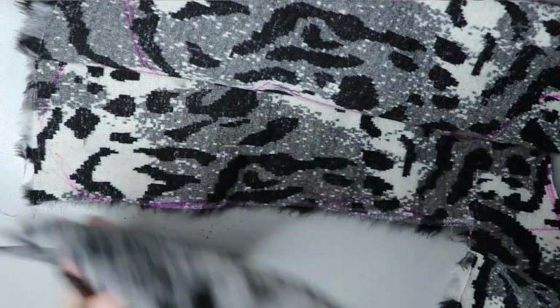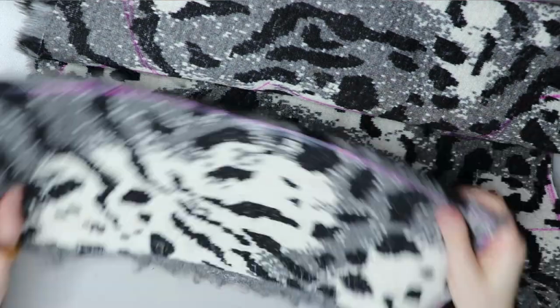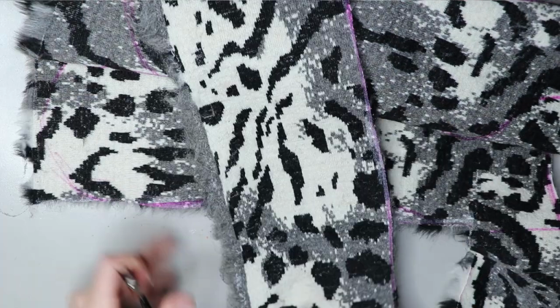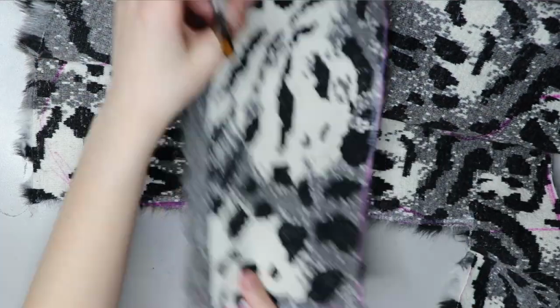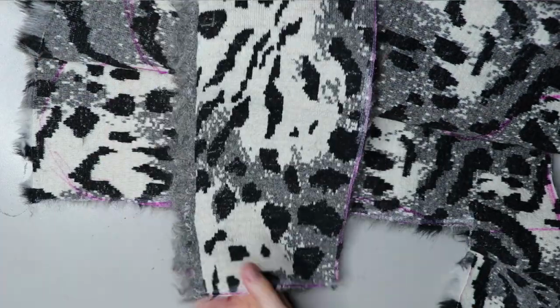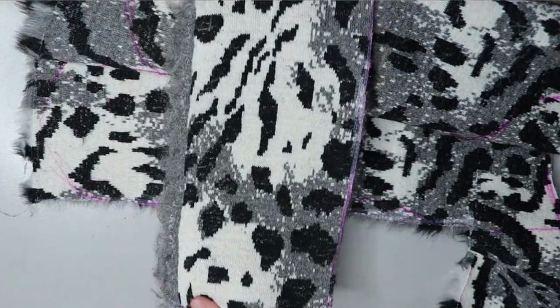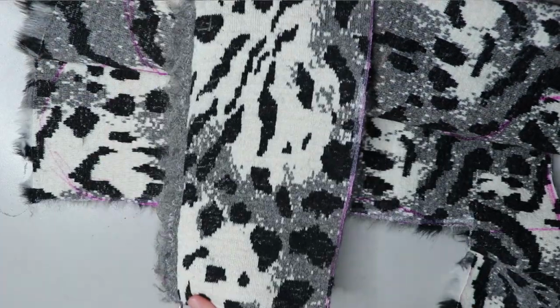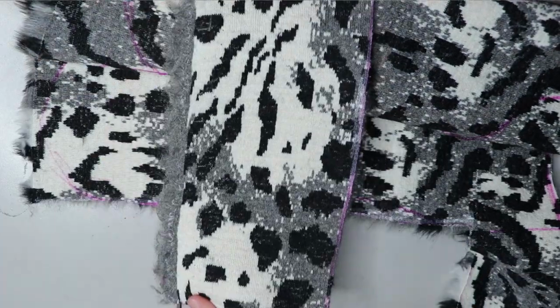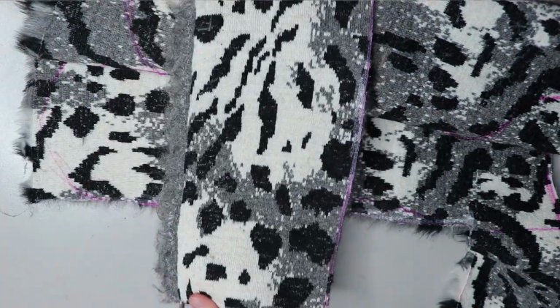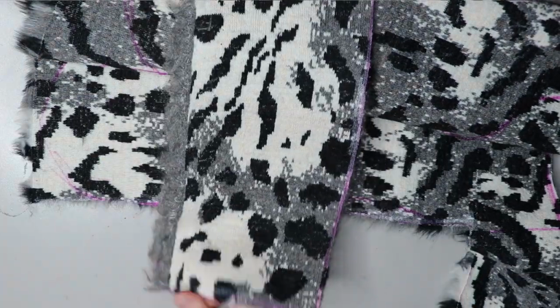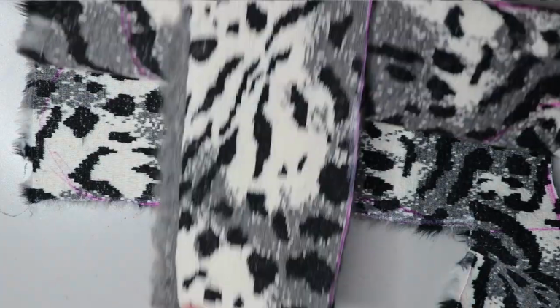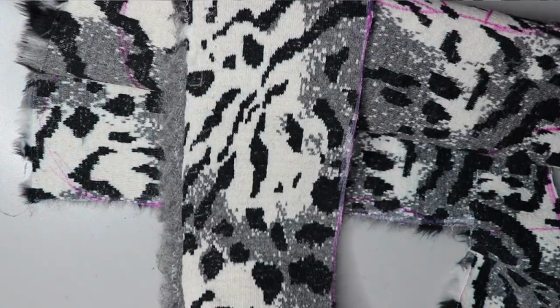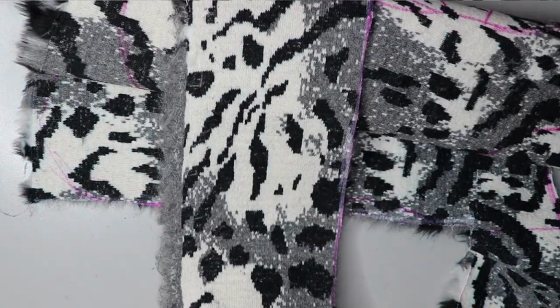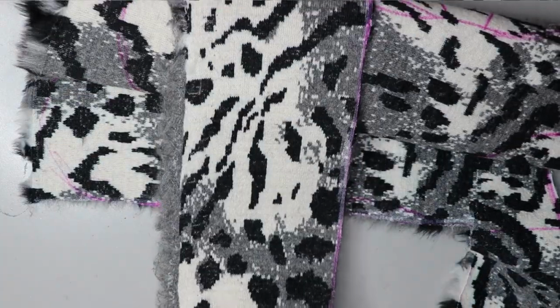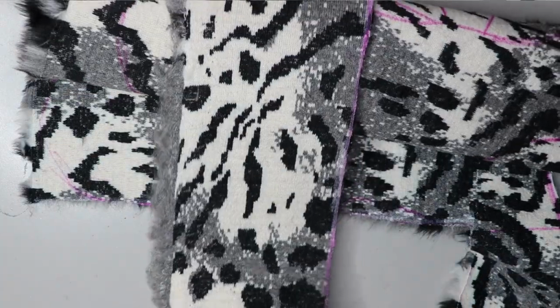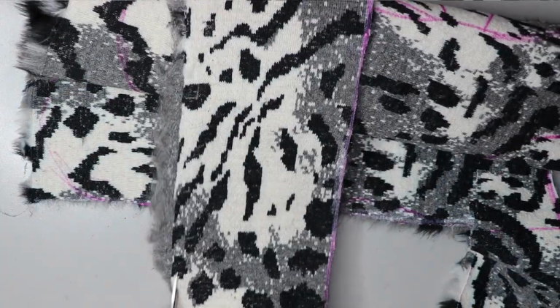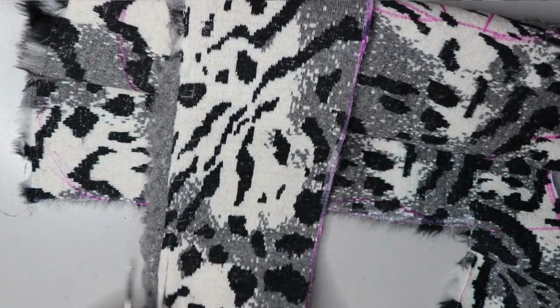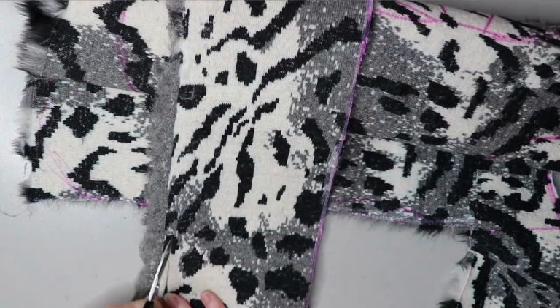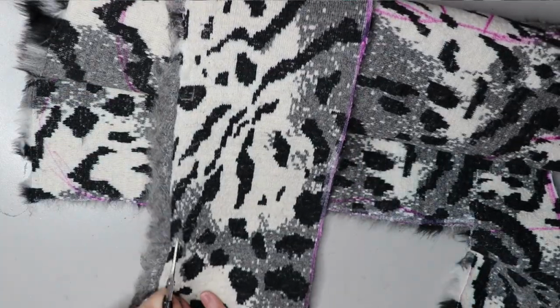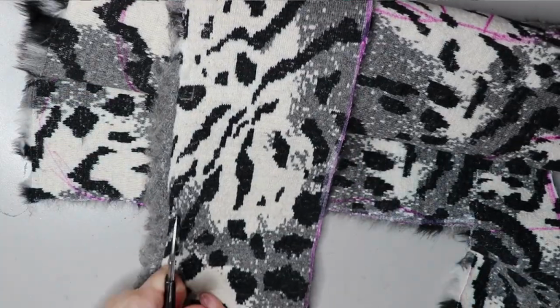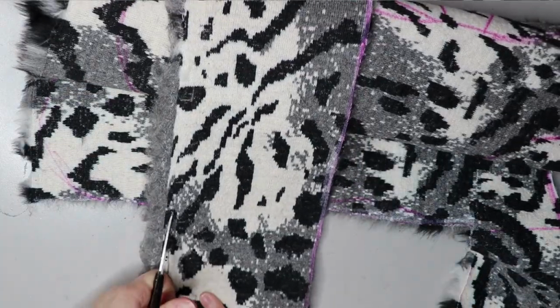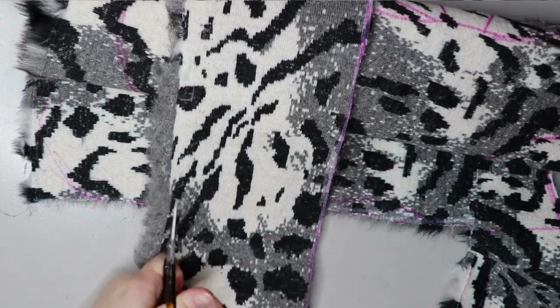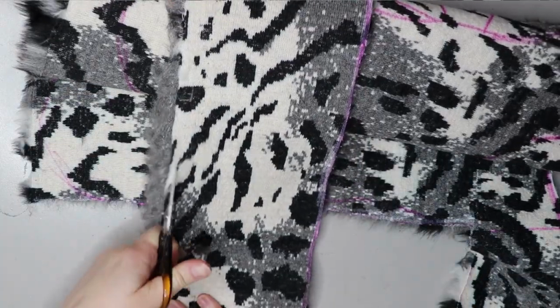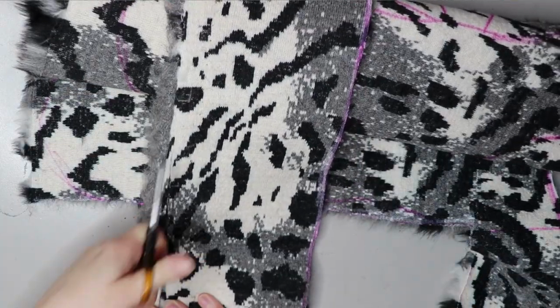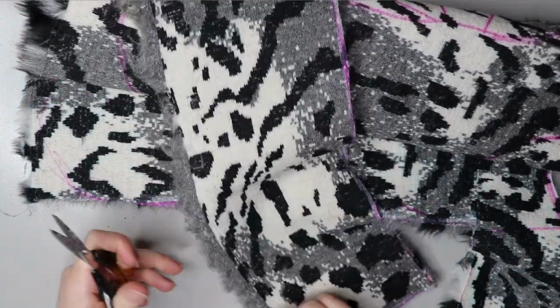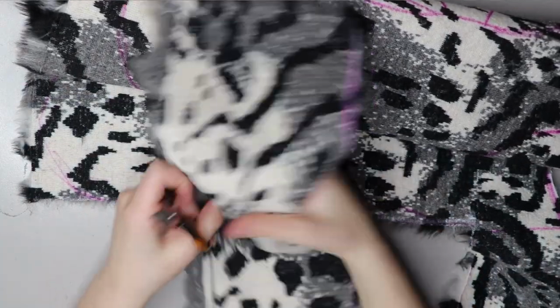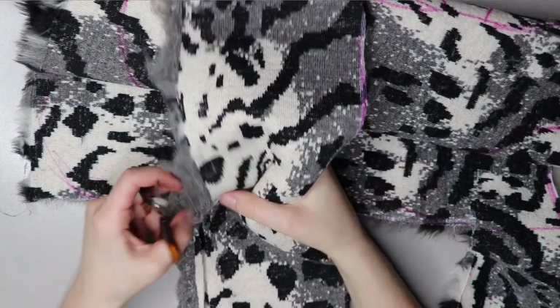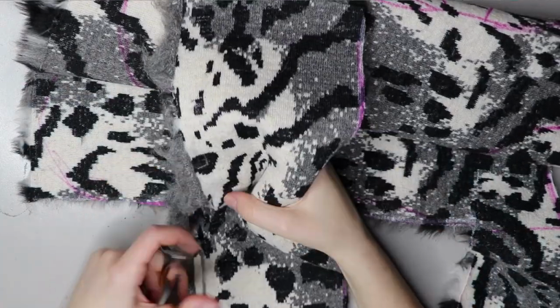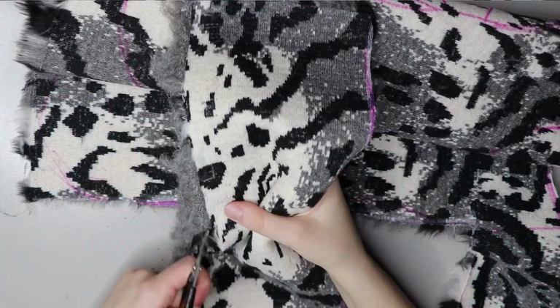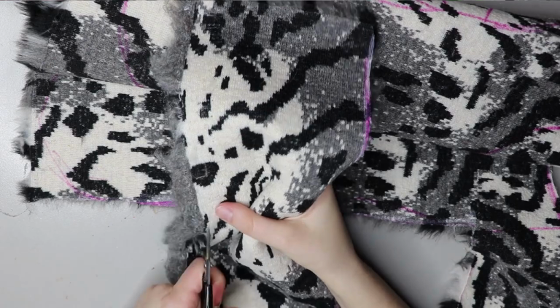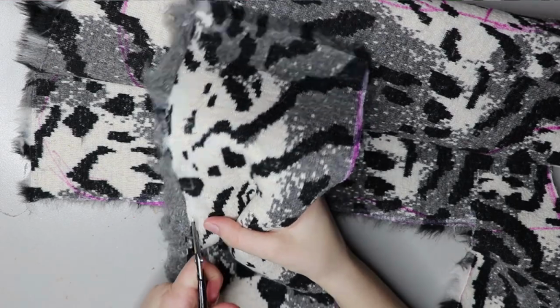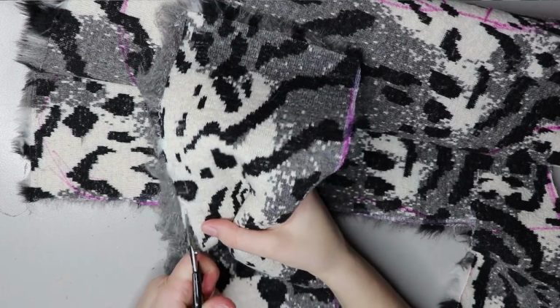Now I prefer to use scissors to cut the fur rather than a Stanley knife. I feel I have better control and it cuts the fabric a bit straighter.